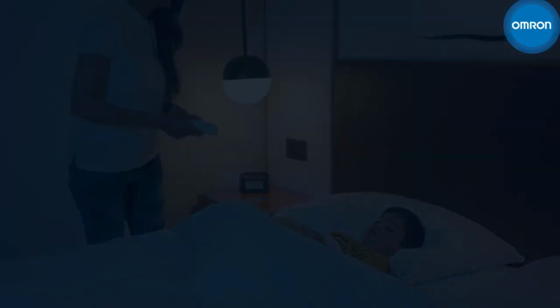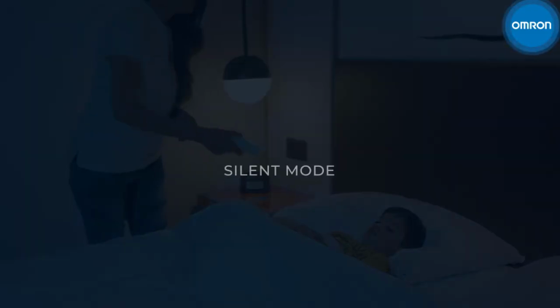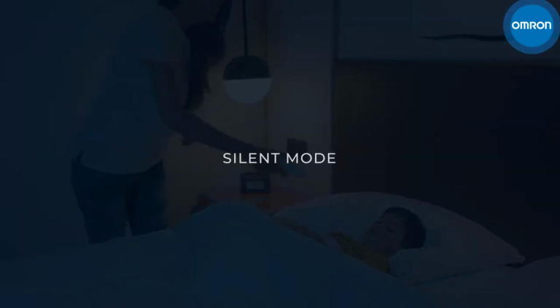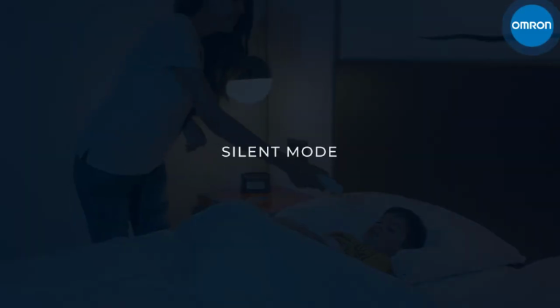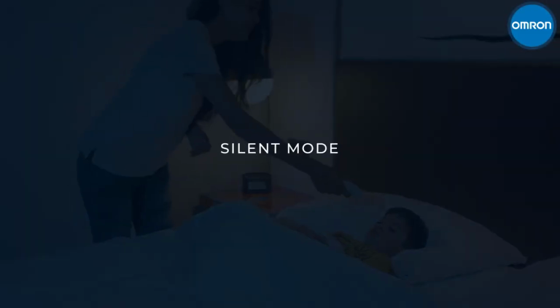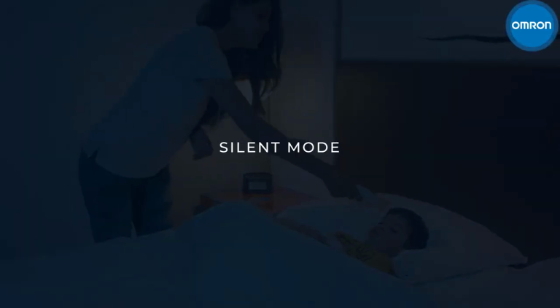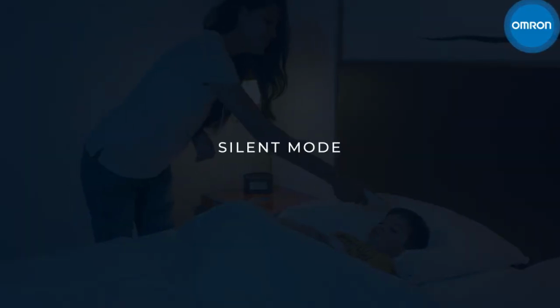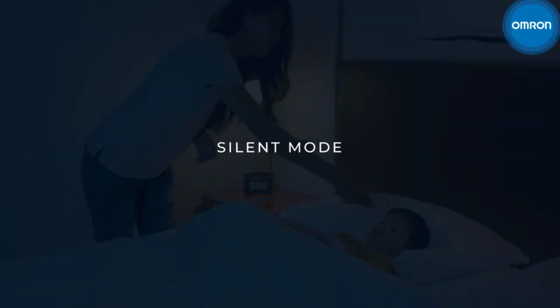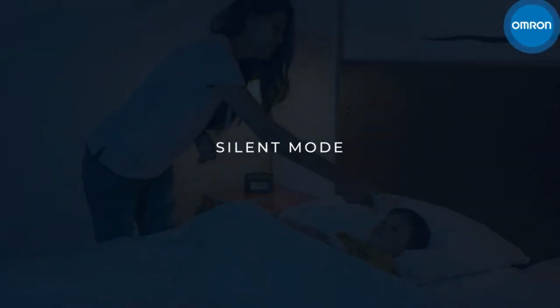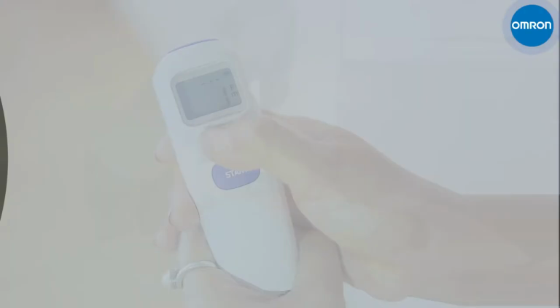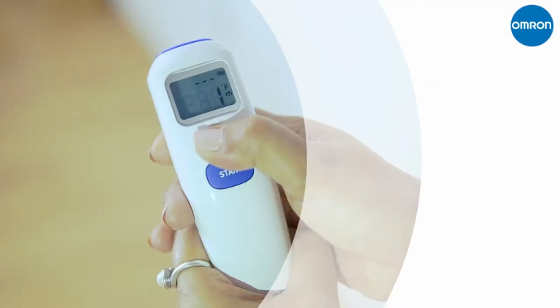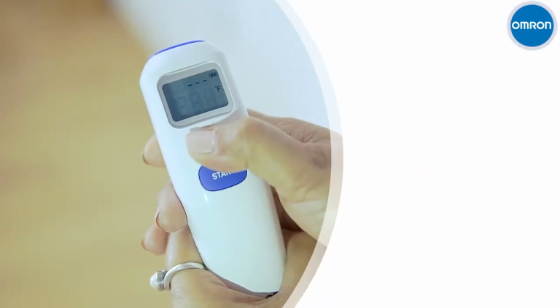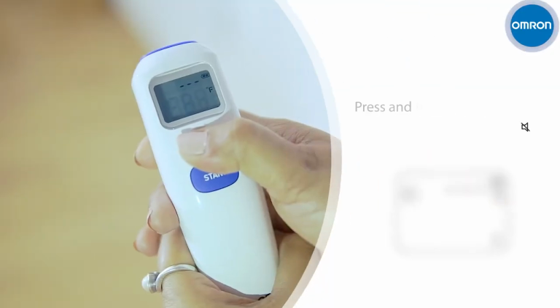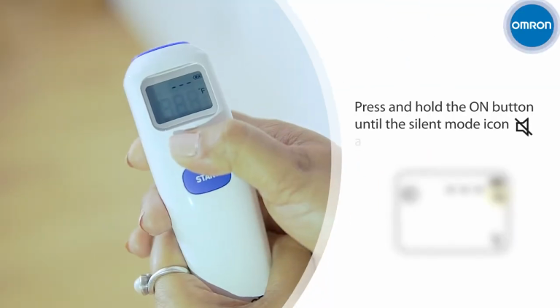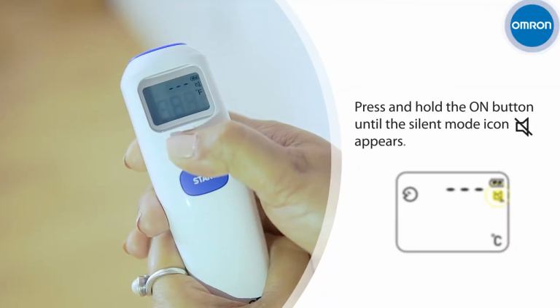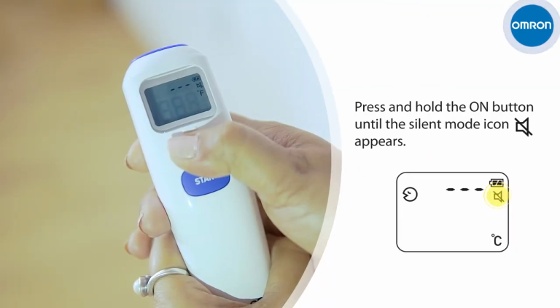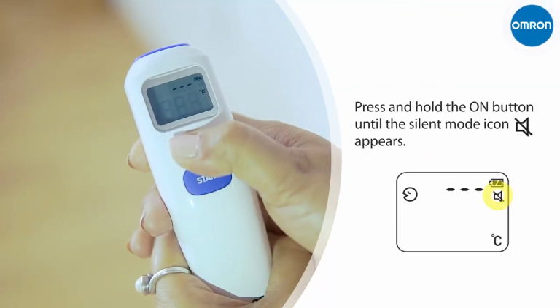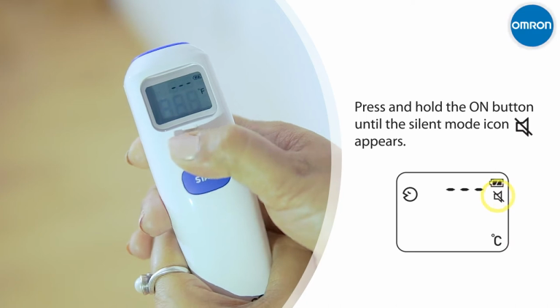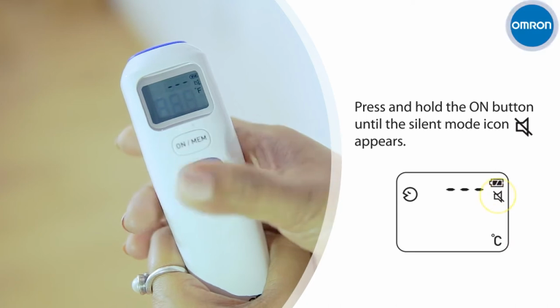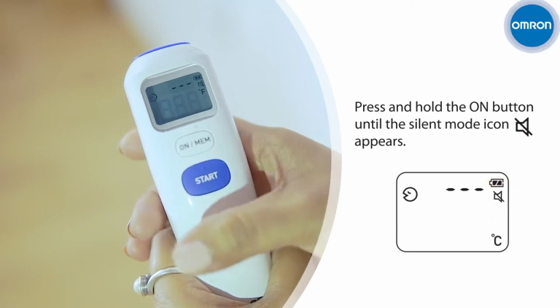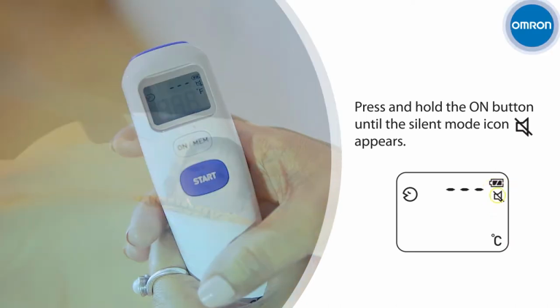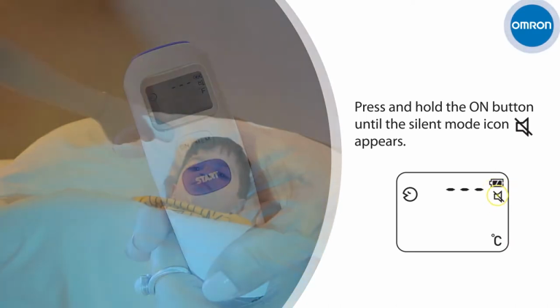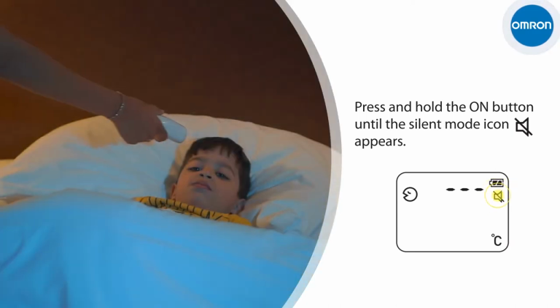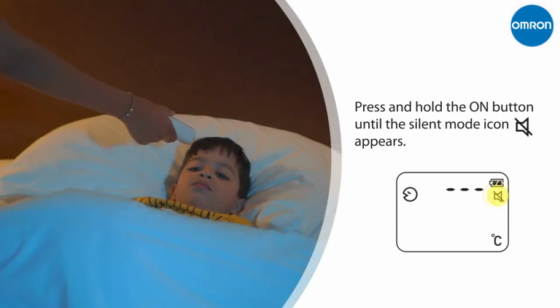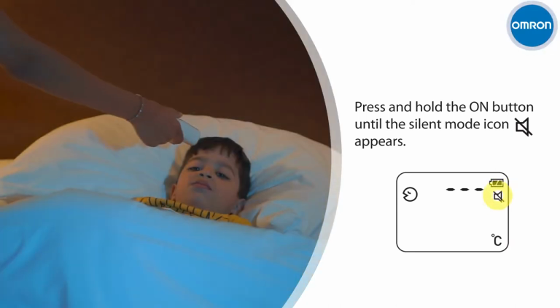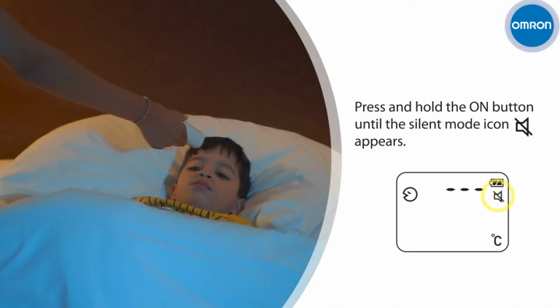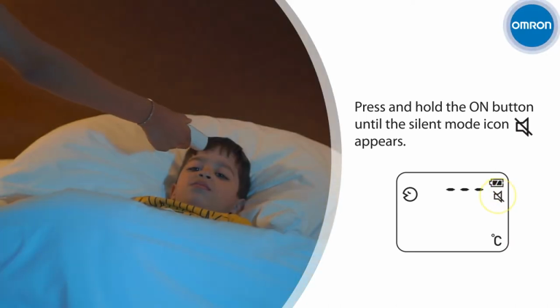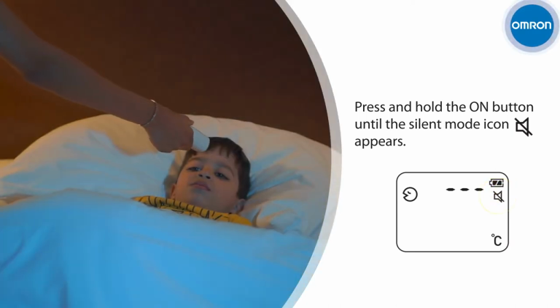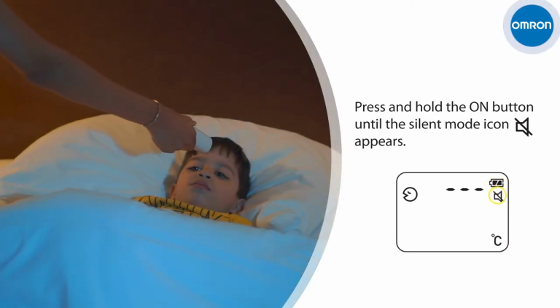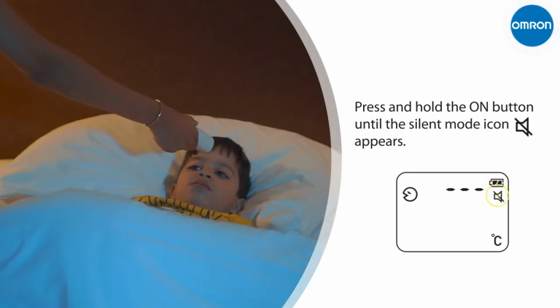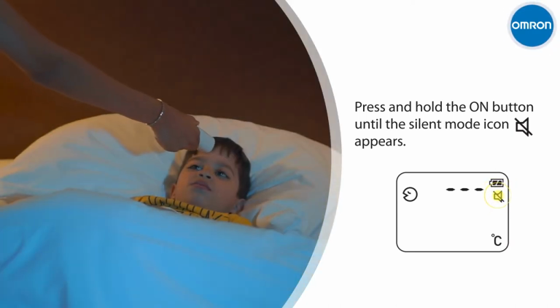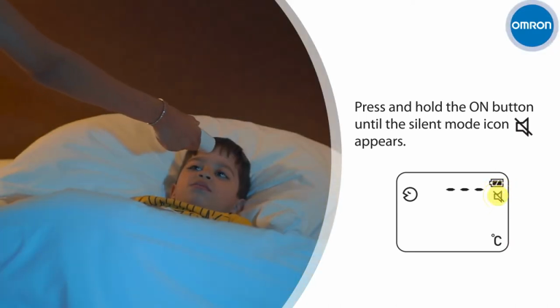You can easily put the device in silent mode by pressing and holding the On button for 3 seconds until the silent mode icon appears.